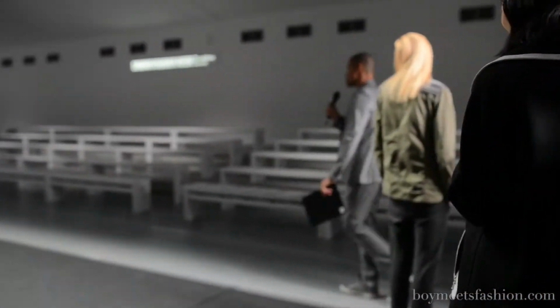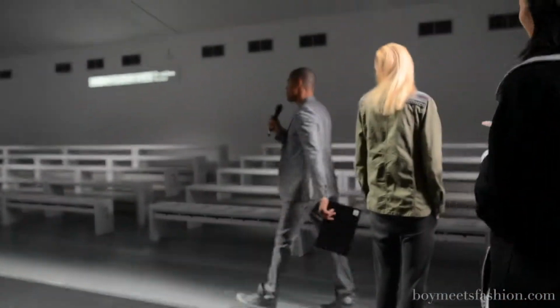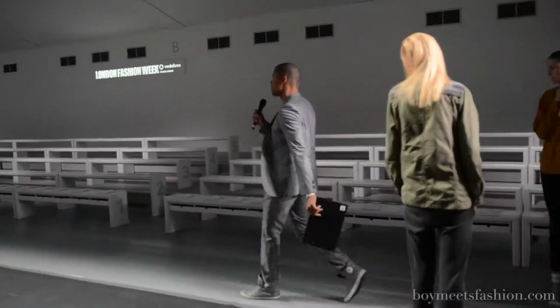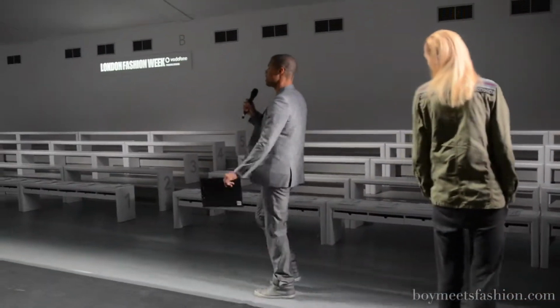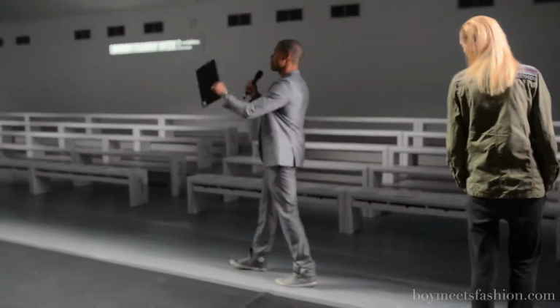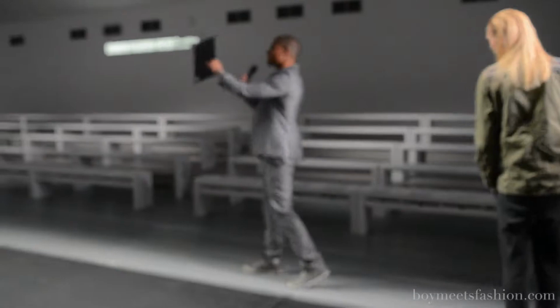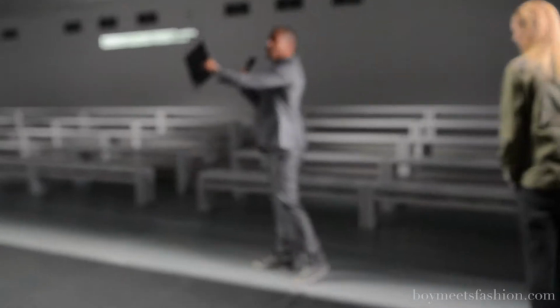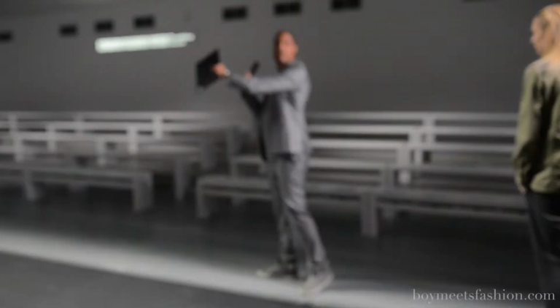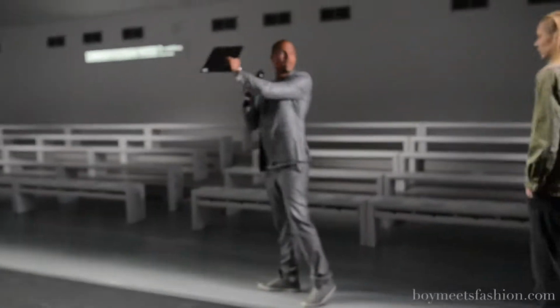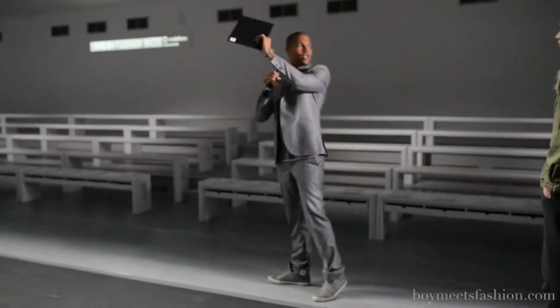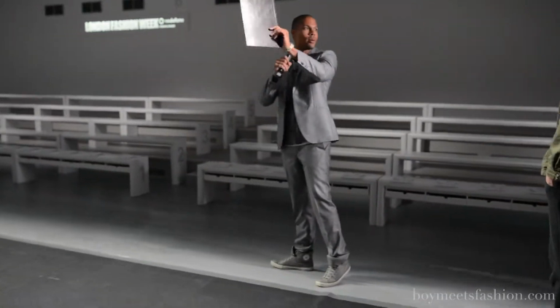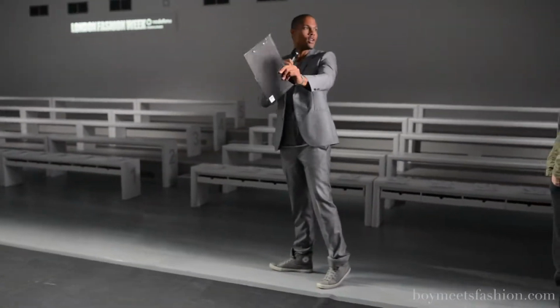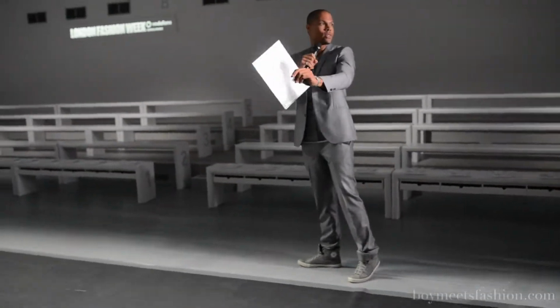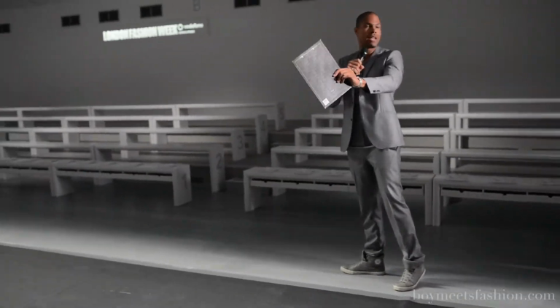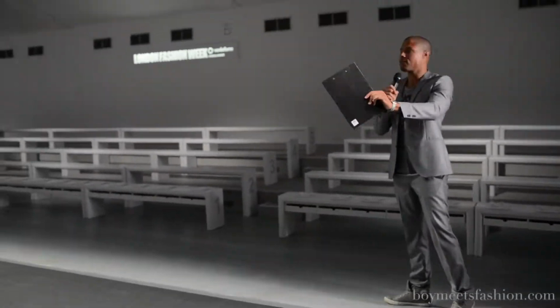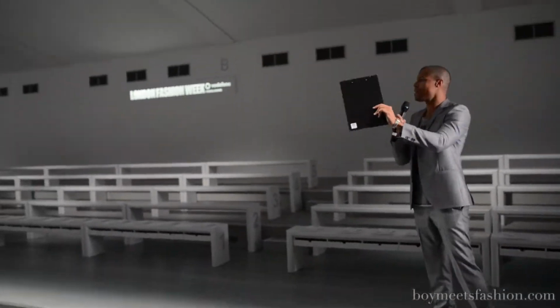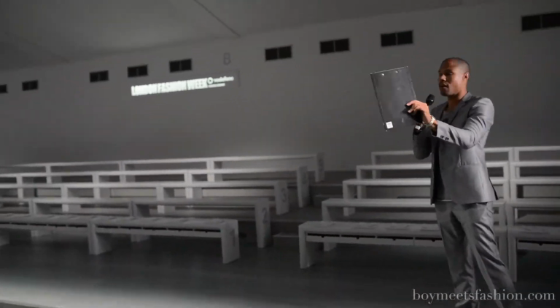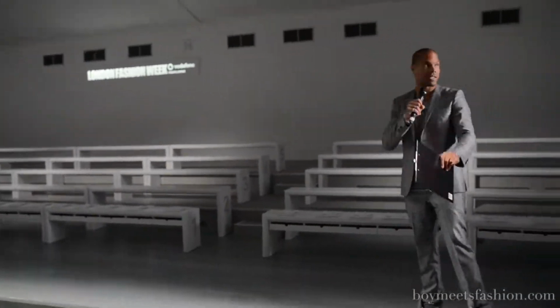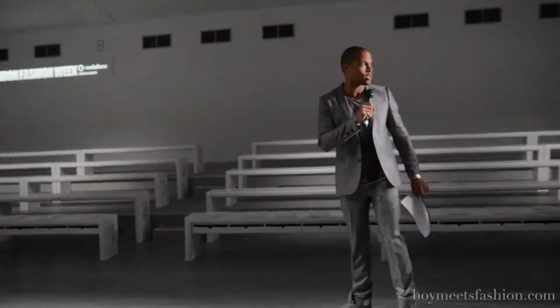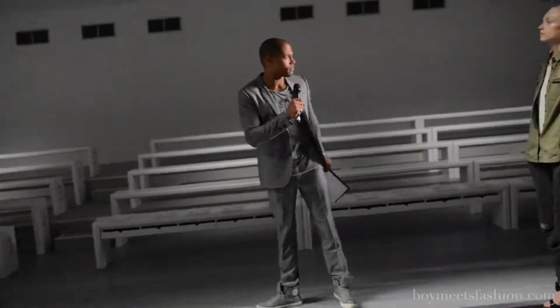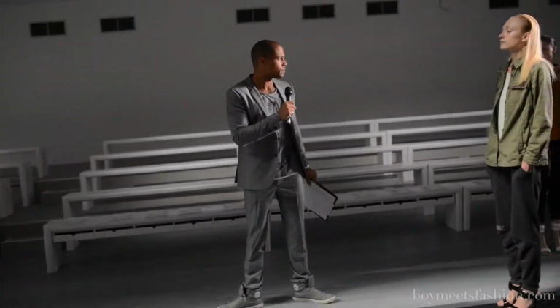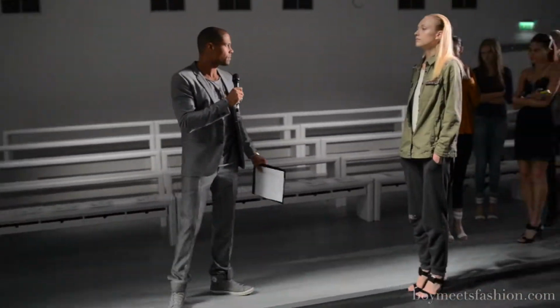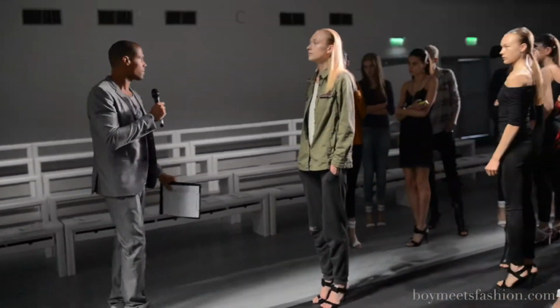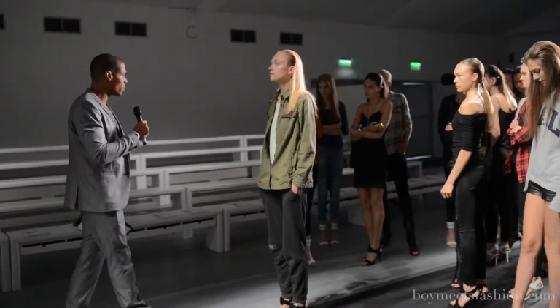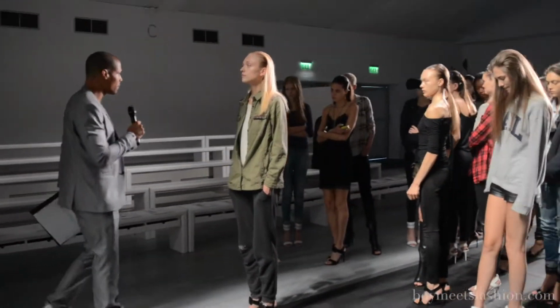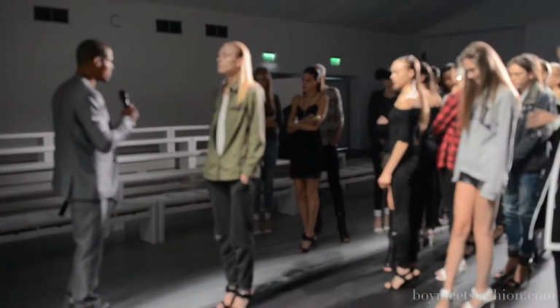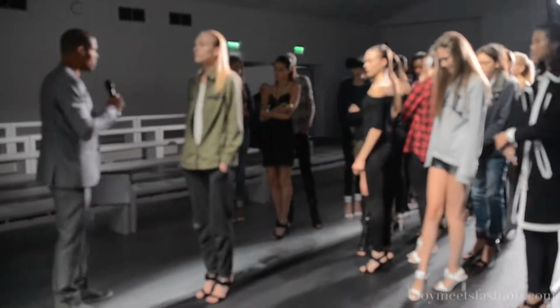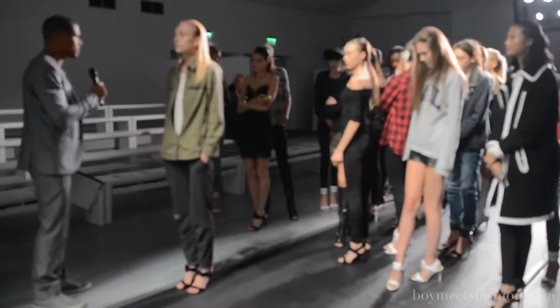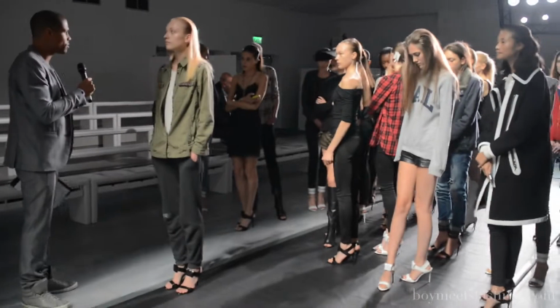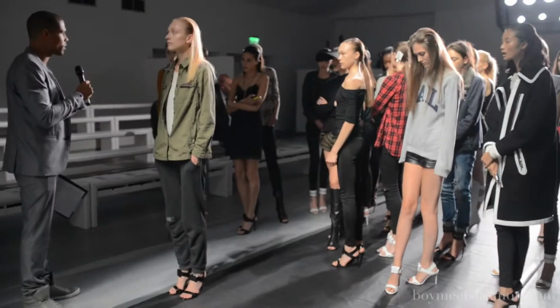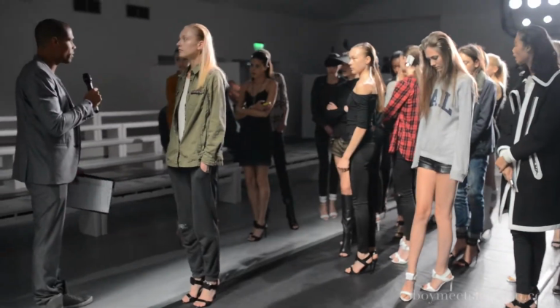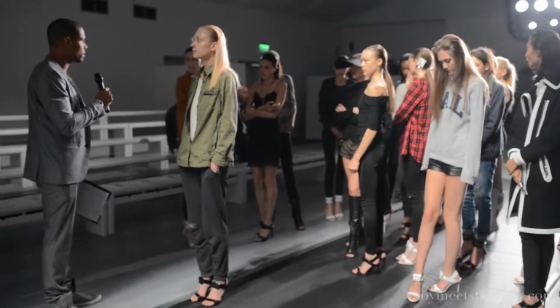Walk straight until the end of the backdrop. Sharp turn to the left and off stage. Alright, so let's do a quick rehearsal.